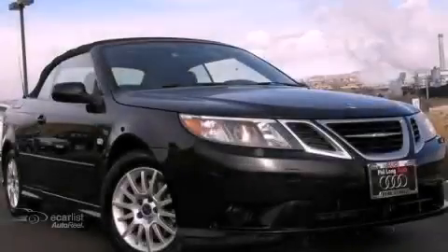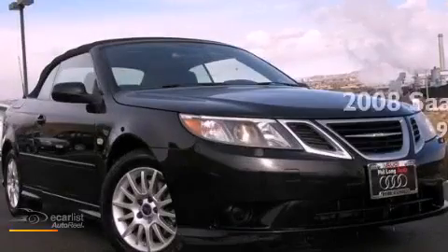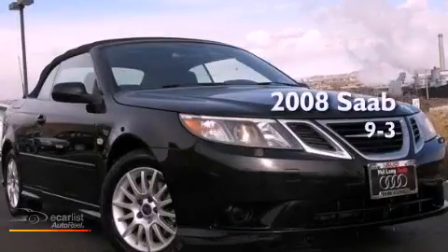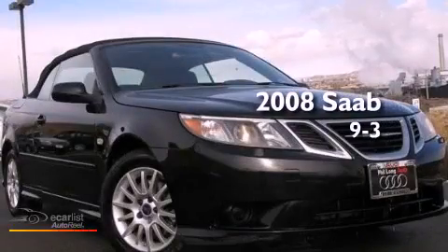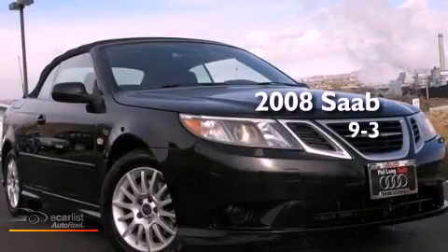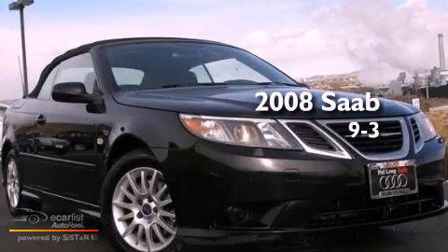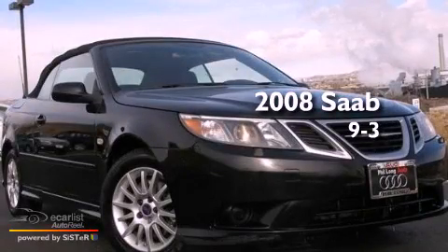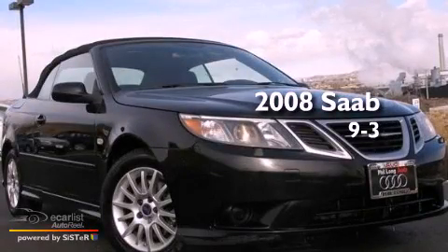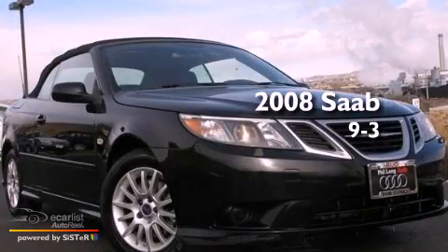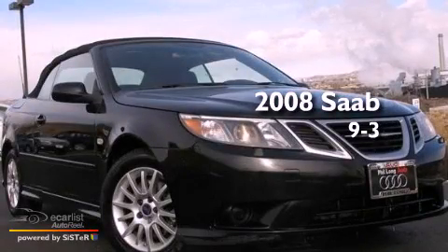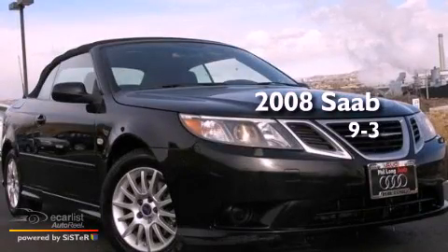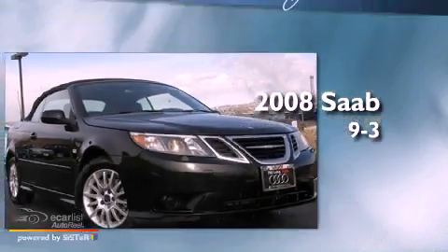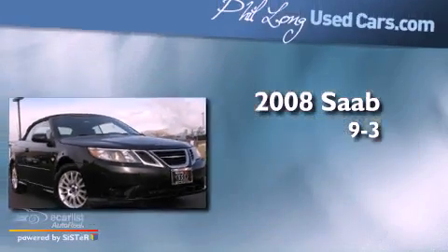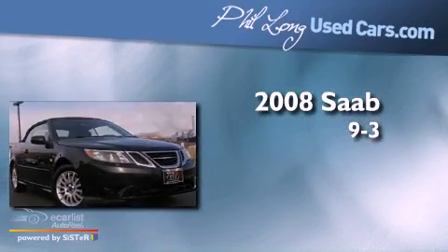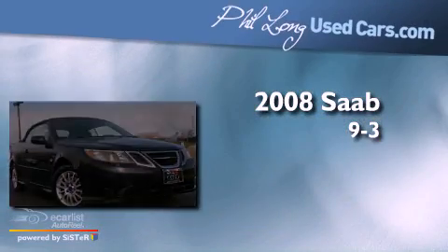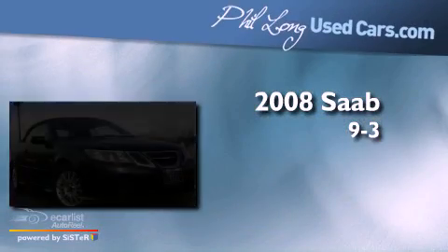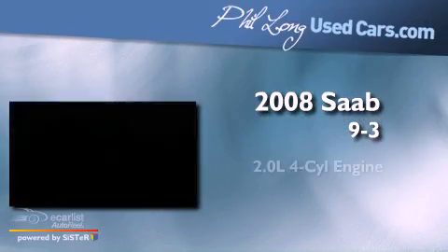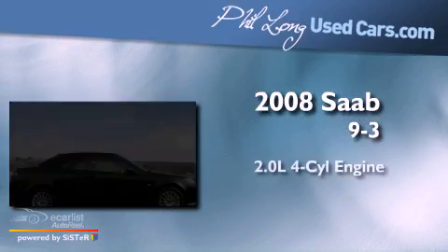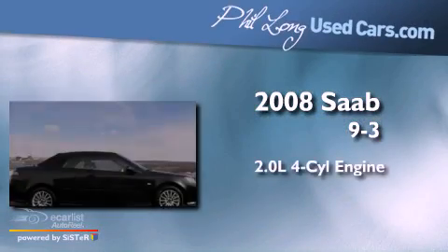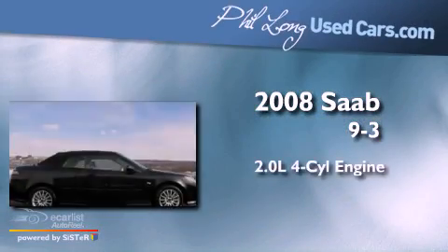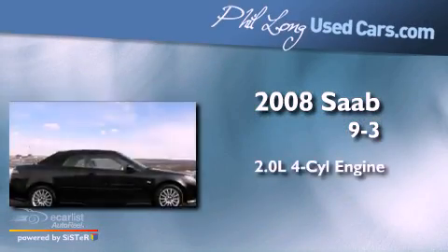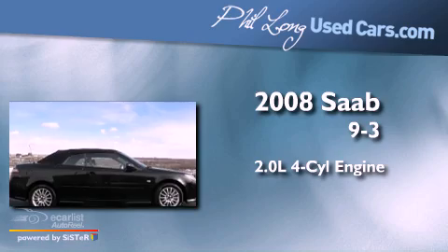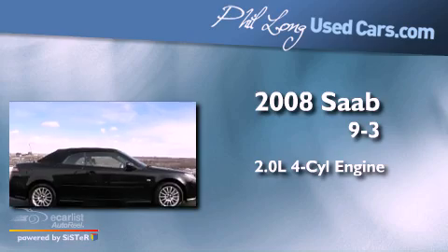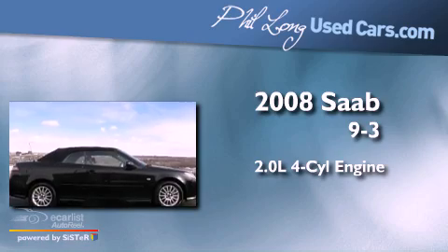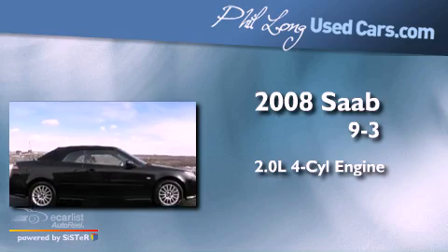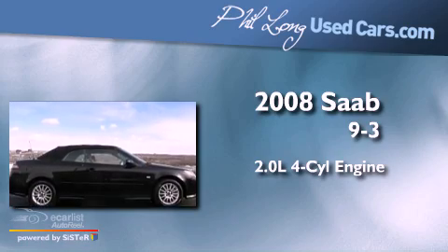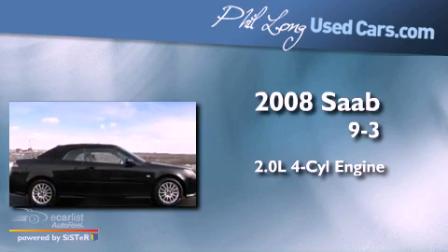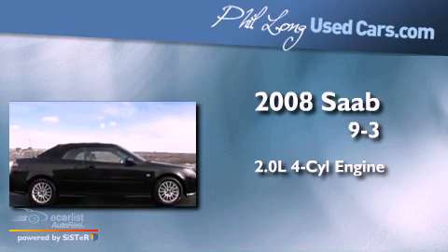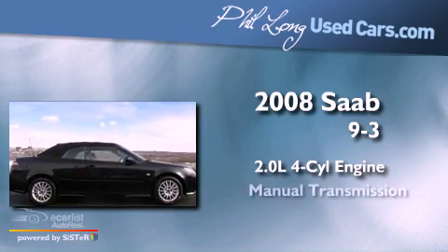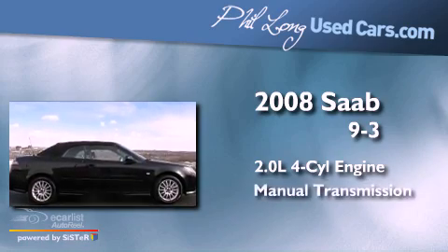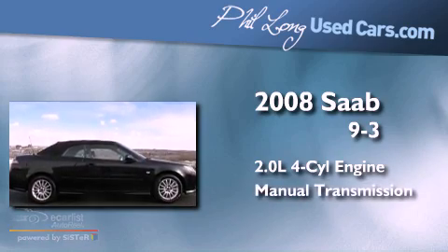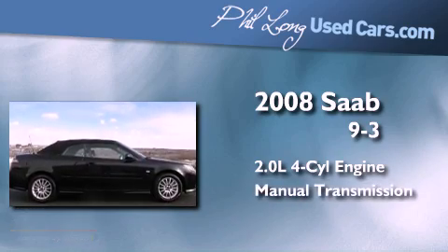This is a 2008 Saab 9.3. It features a 2.0-liter four-cylinder engine and a manual transmission.